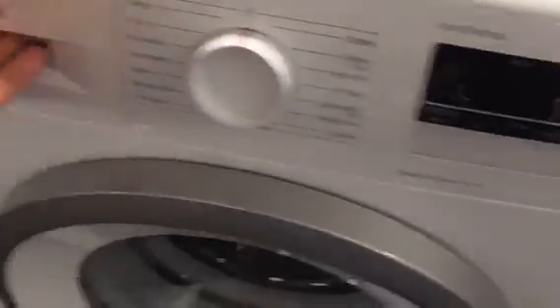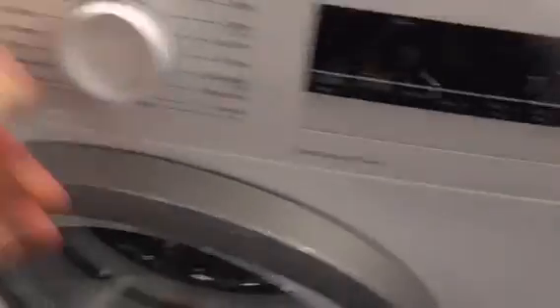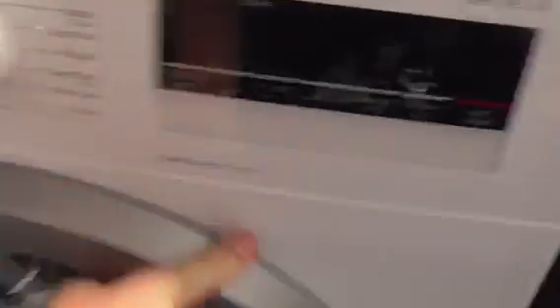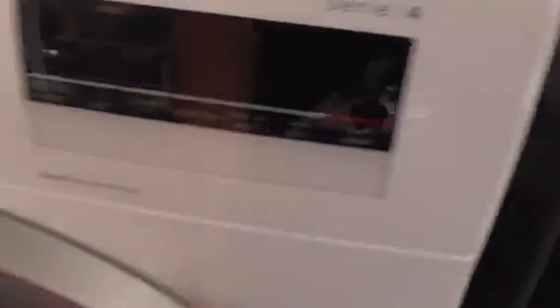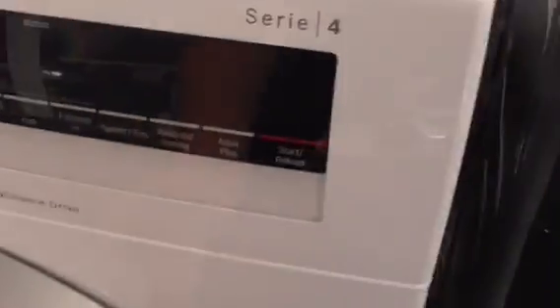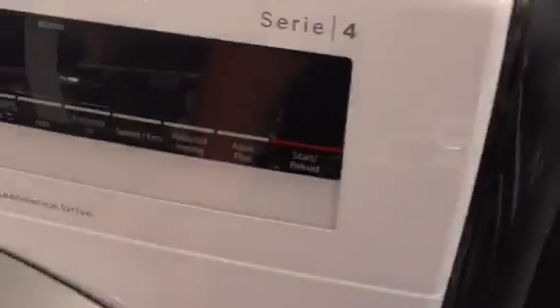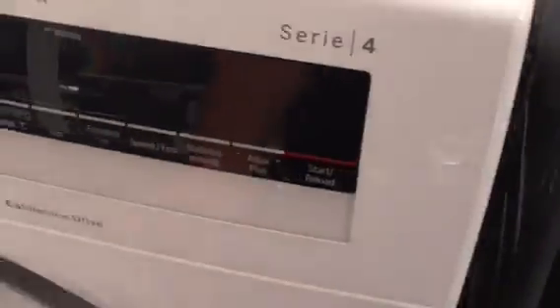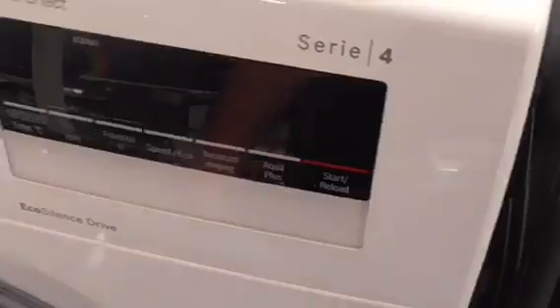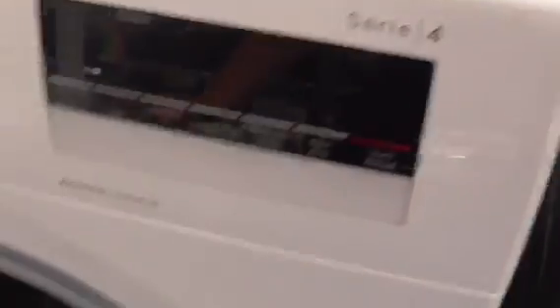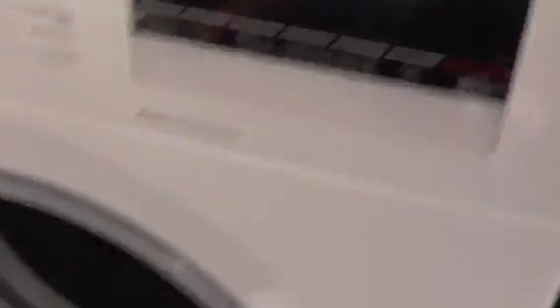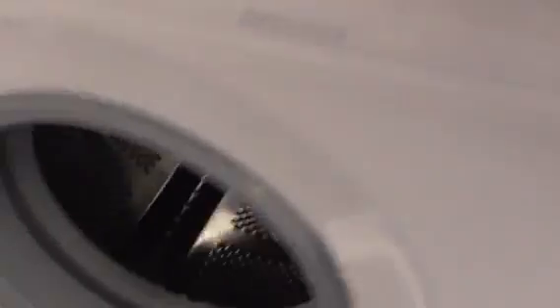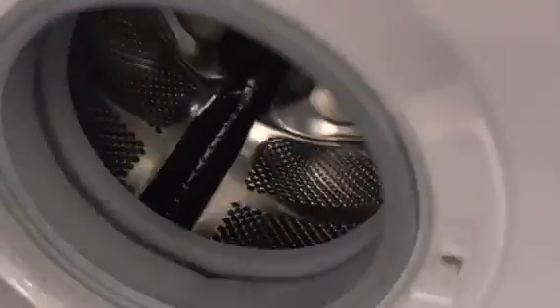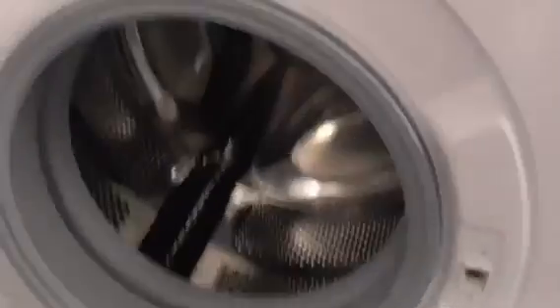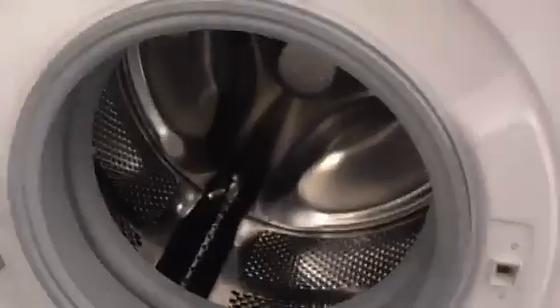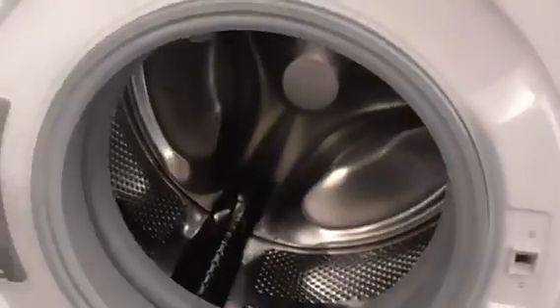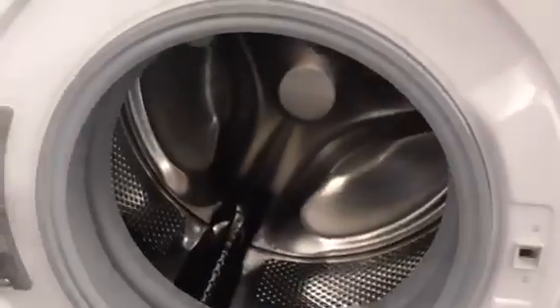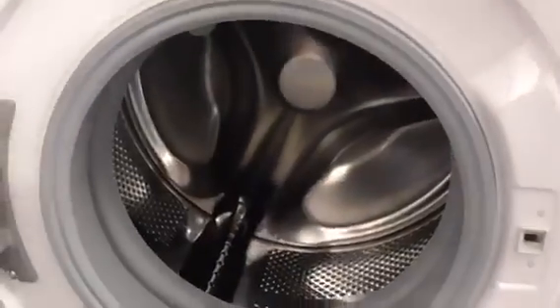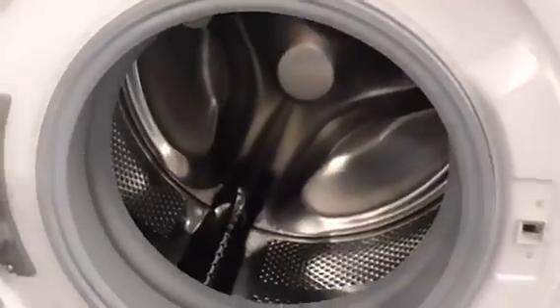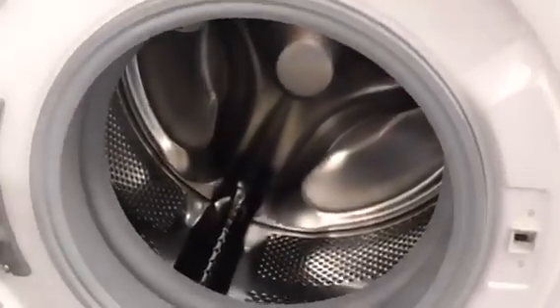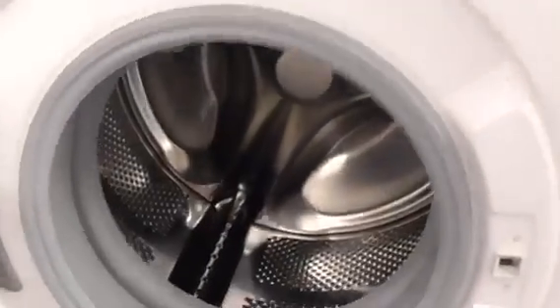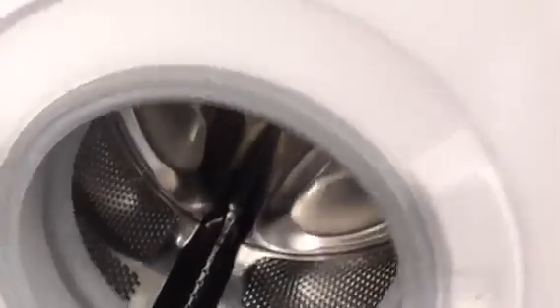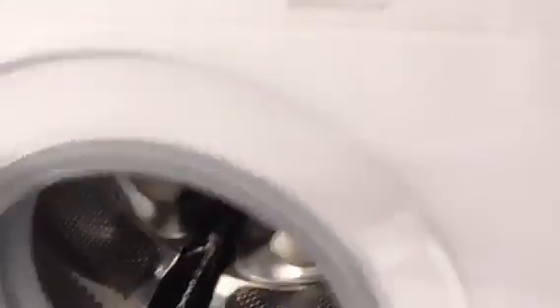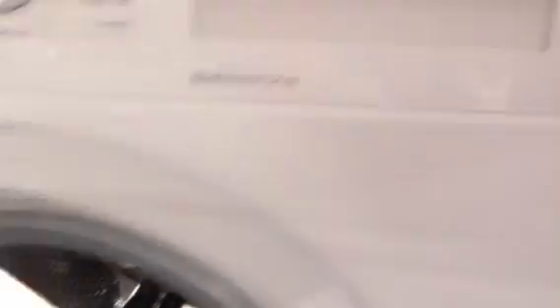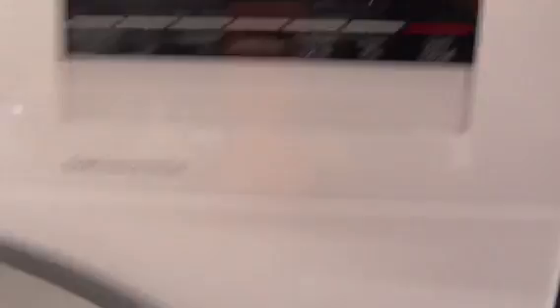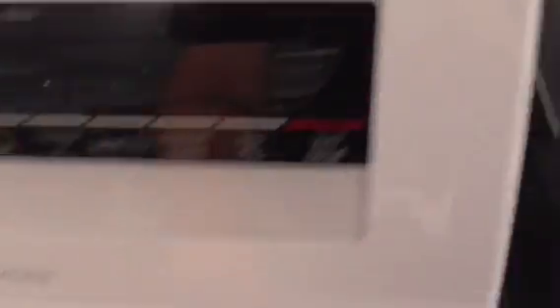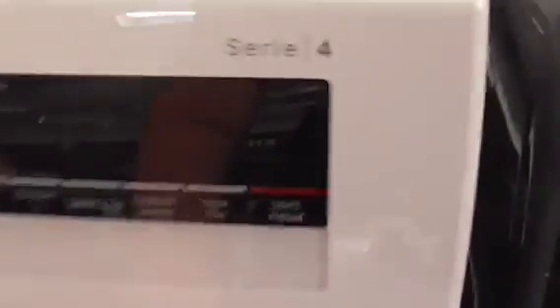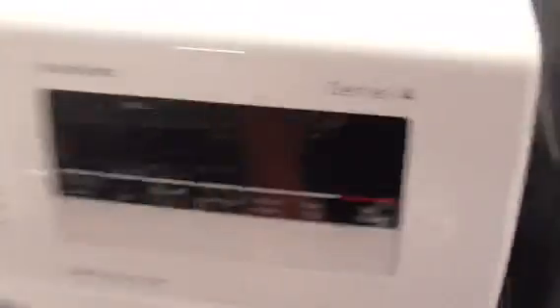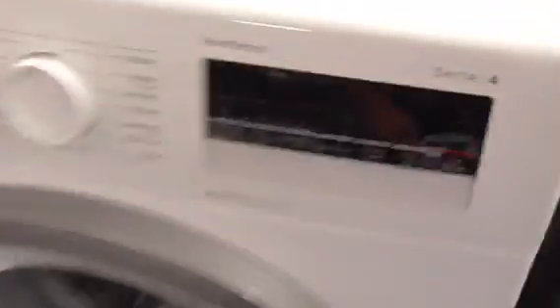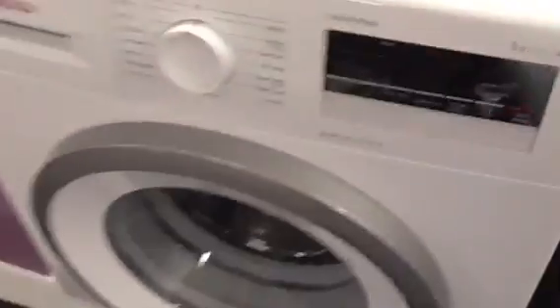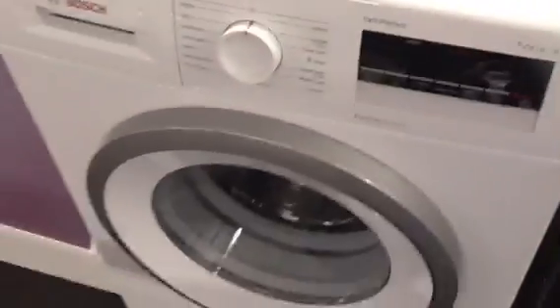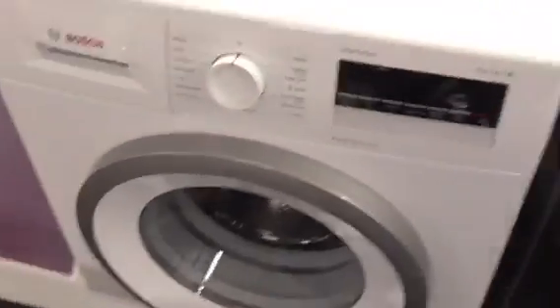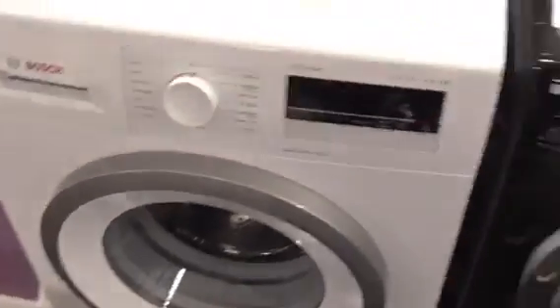Another Bosch Serie 4 EcoSilence Drive washing machine.